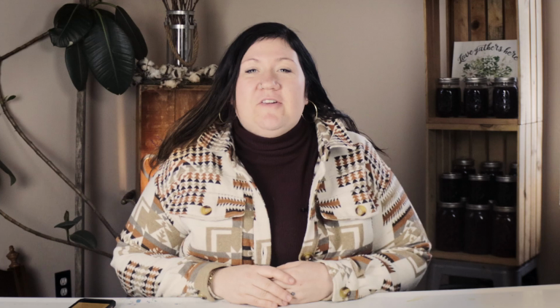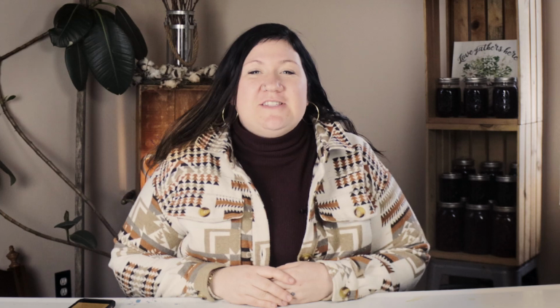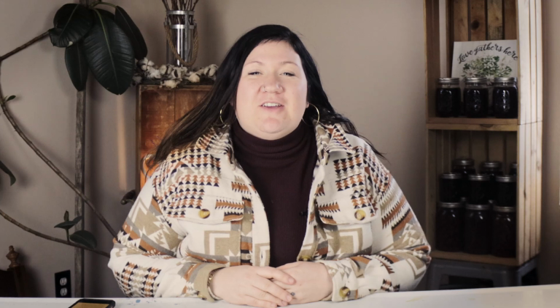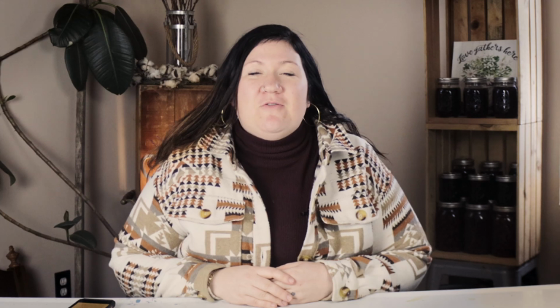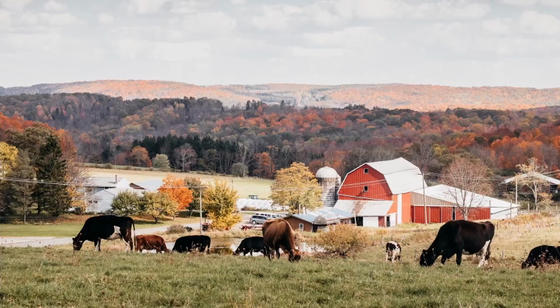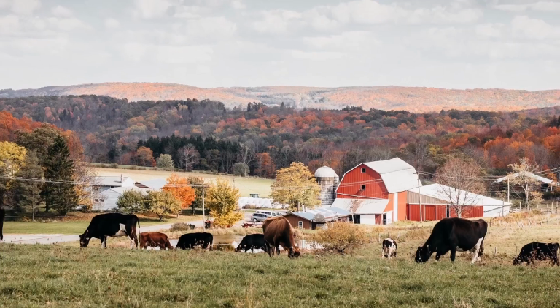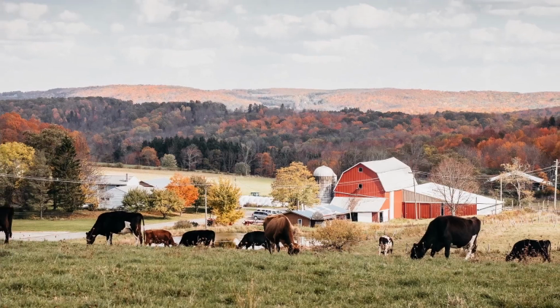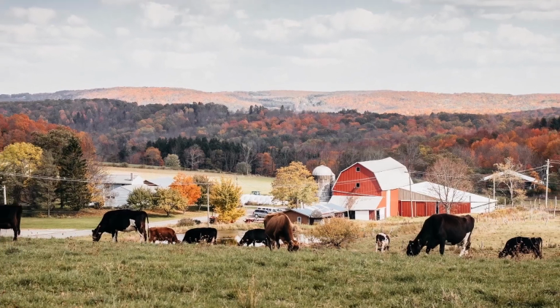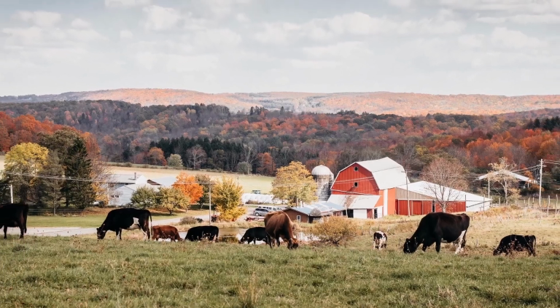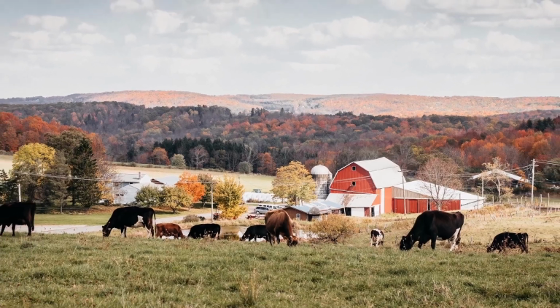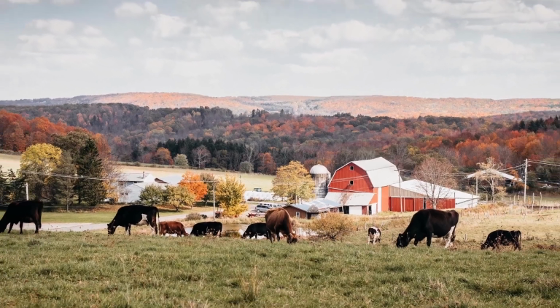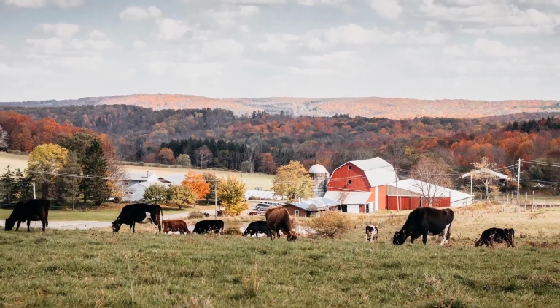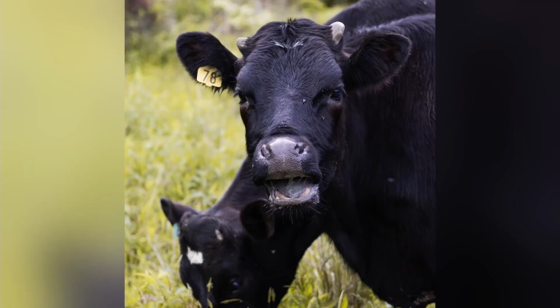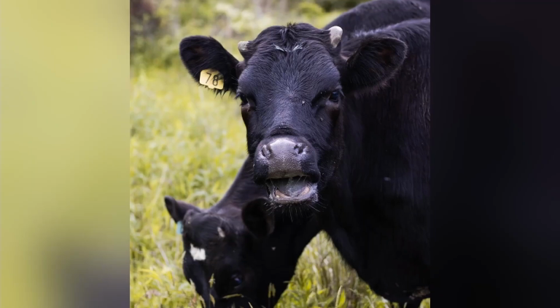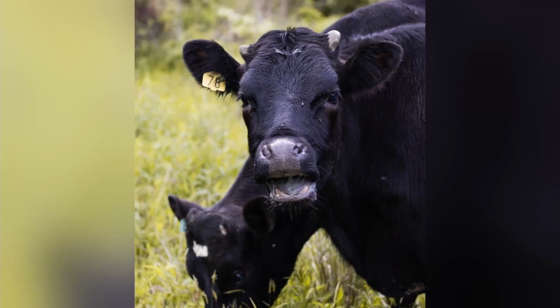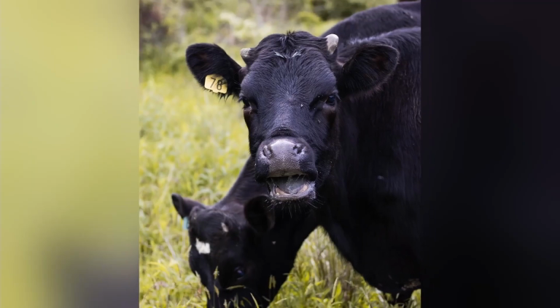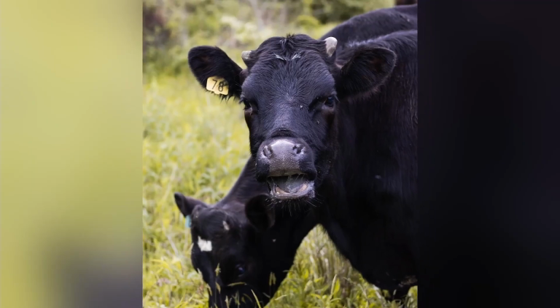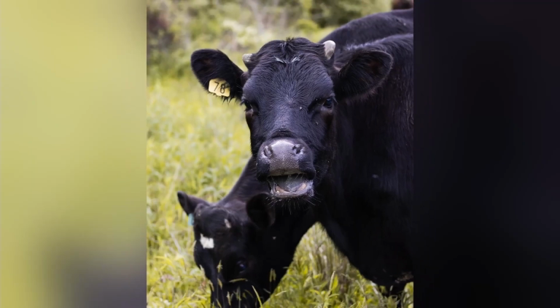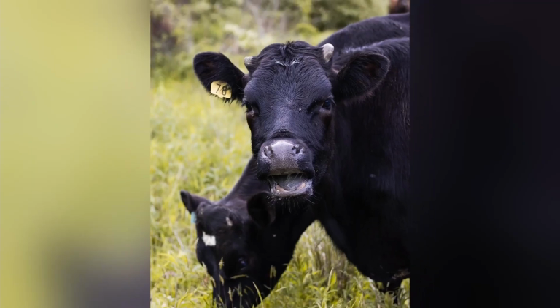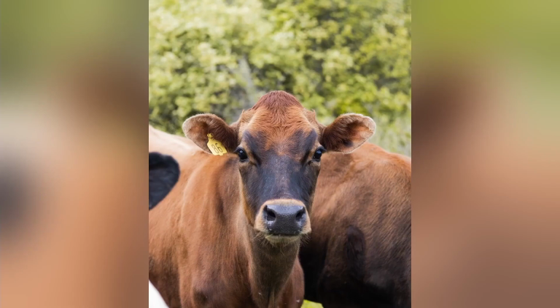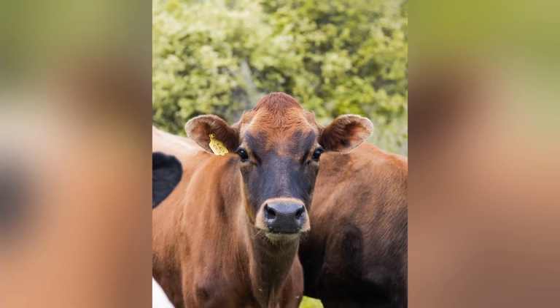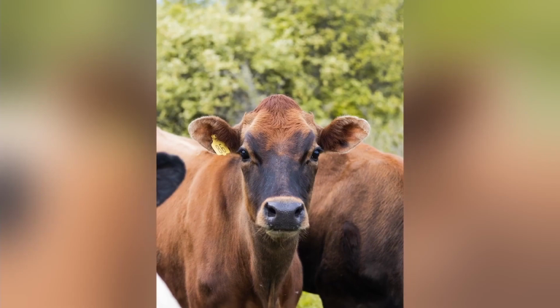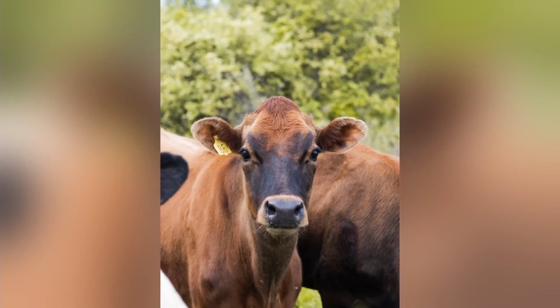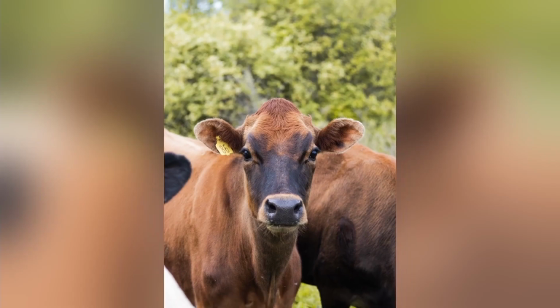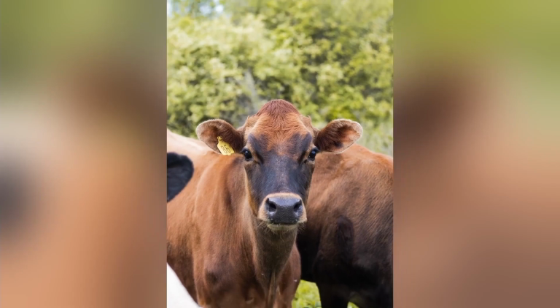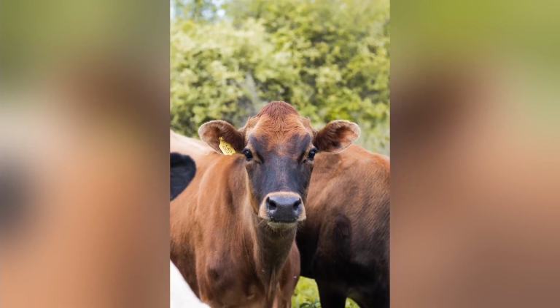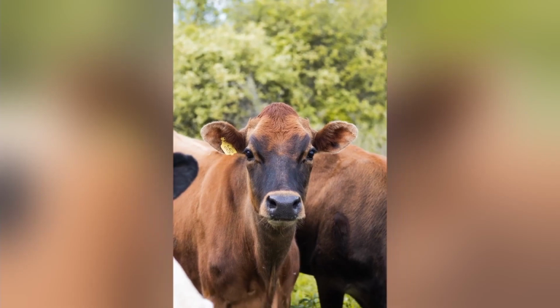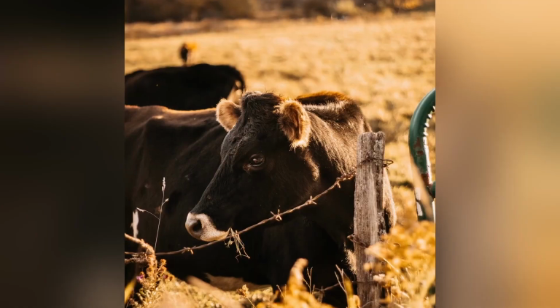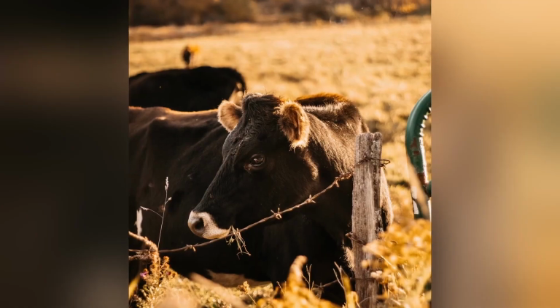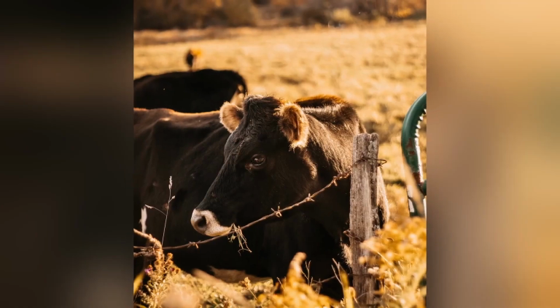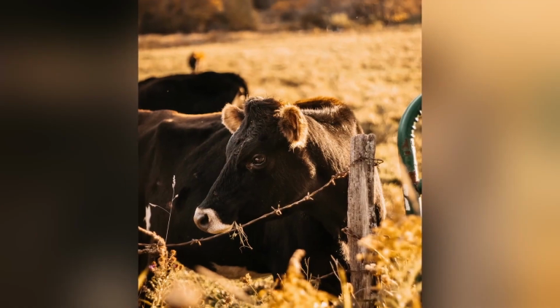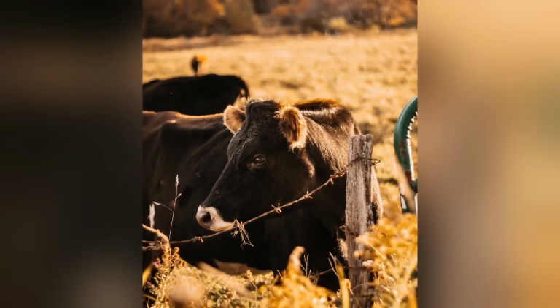Here at Sunny Cove Farm, not only are our practices regenerative and sustainable on the farm, but also in our farm store.